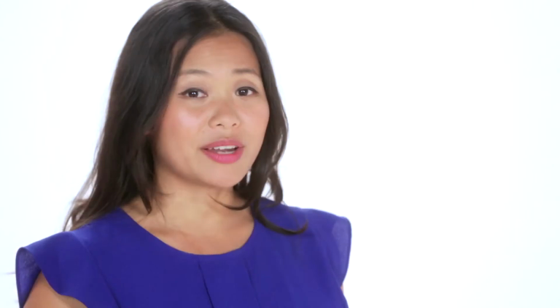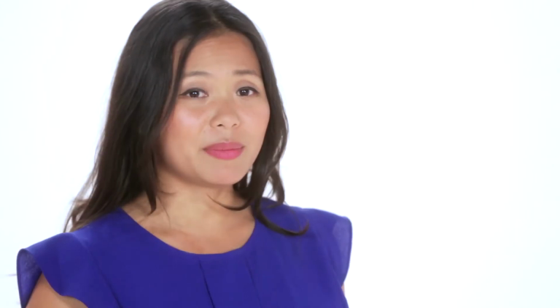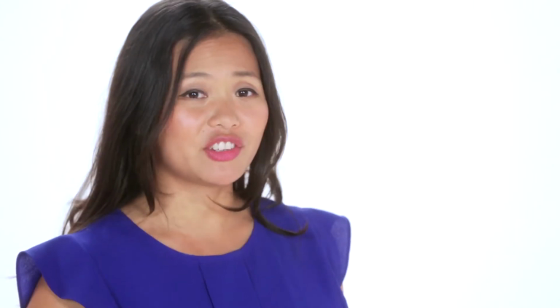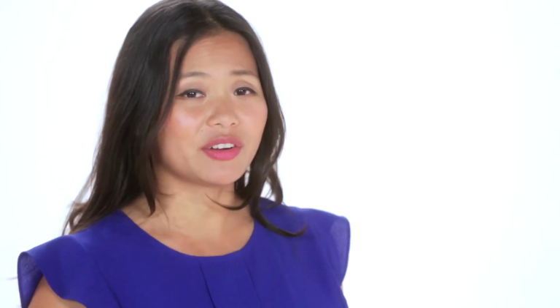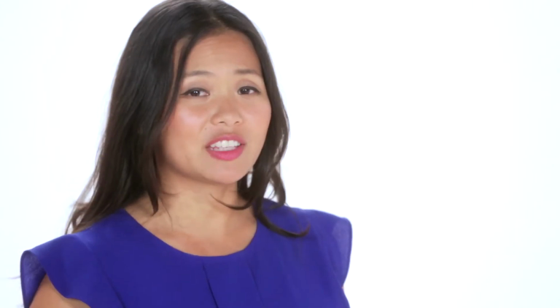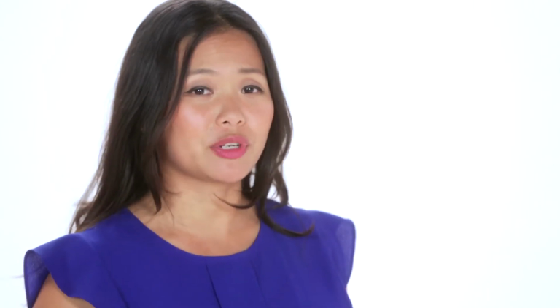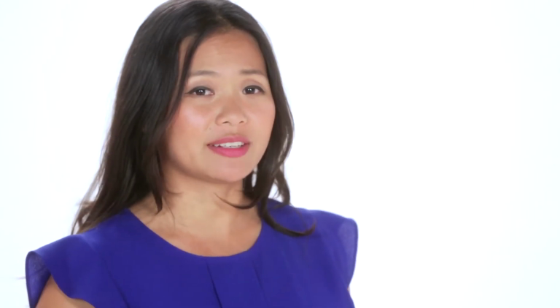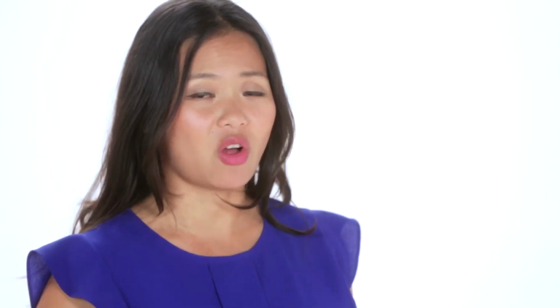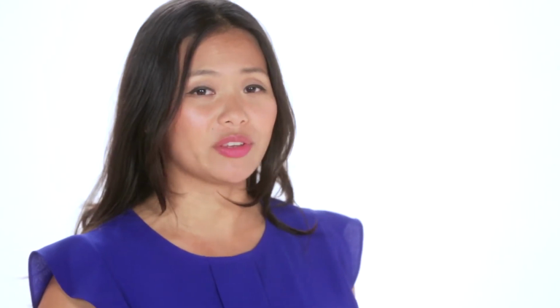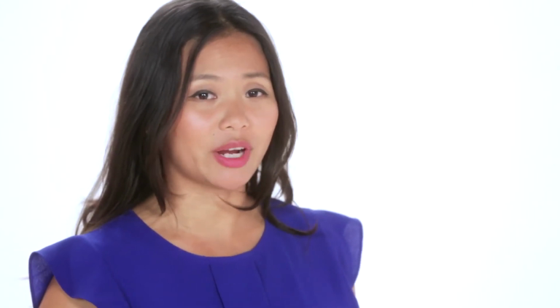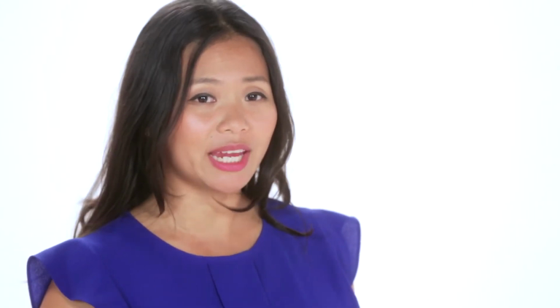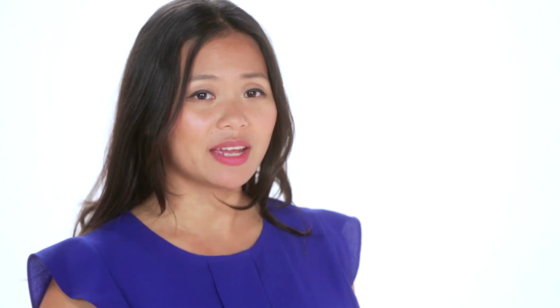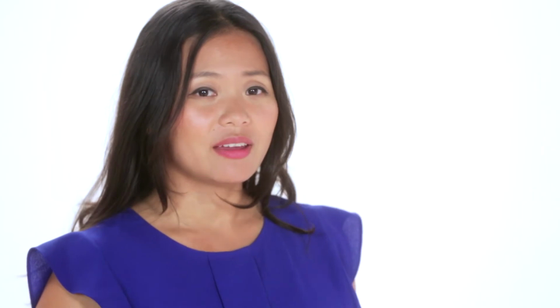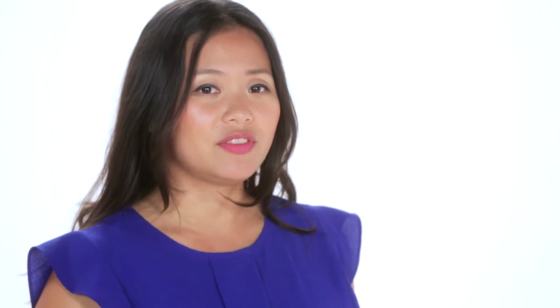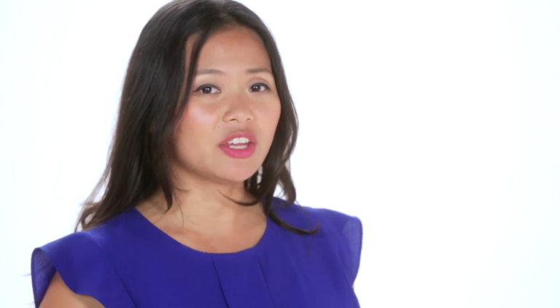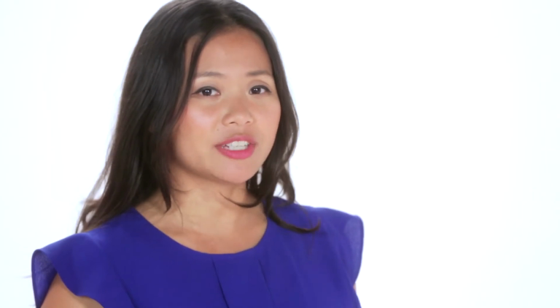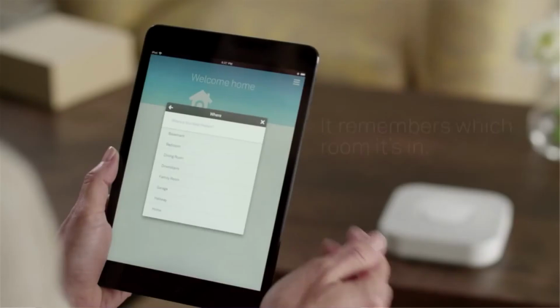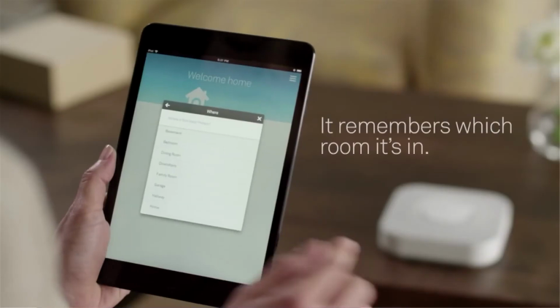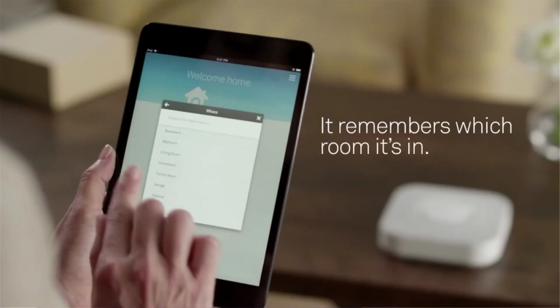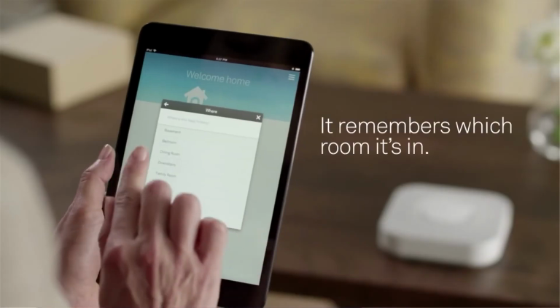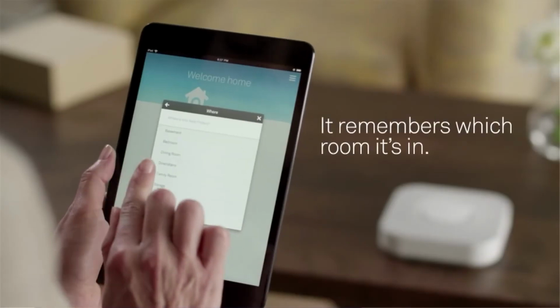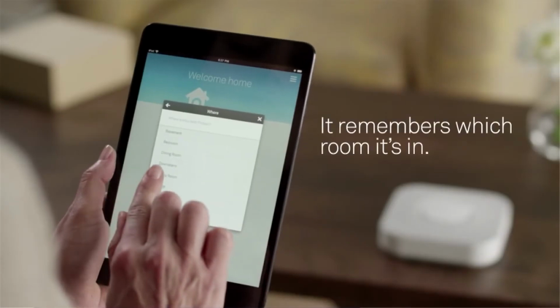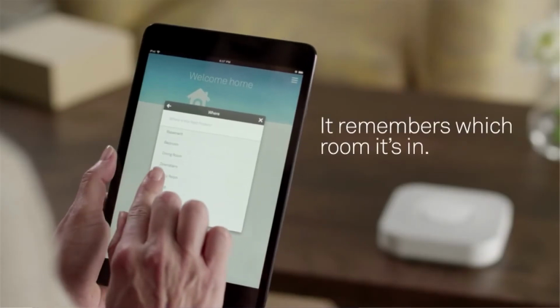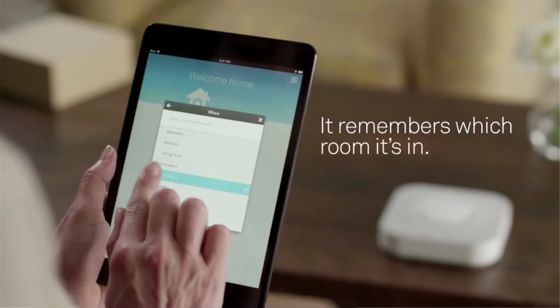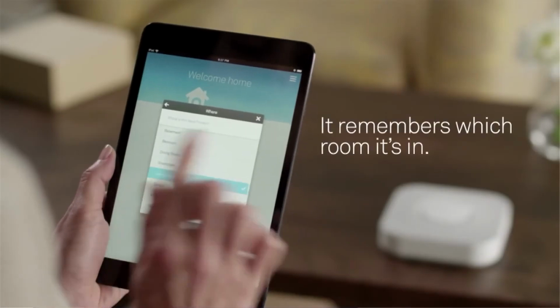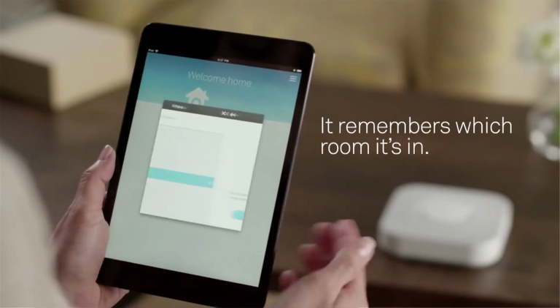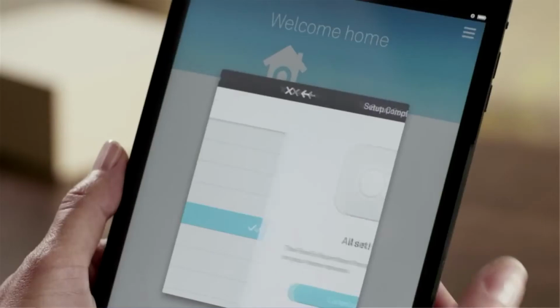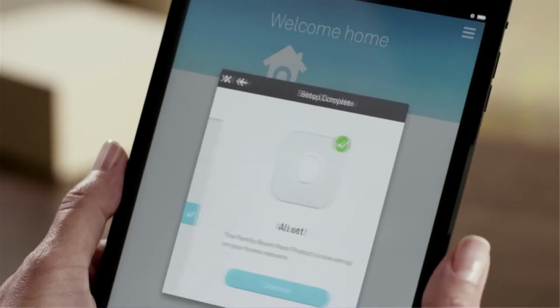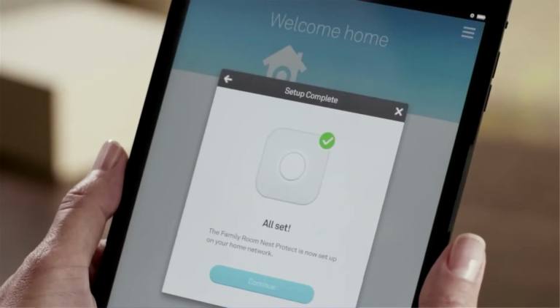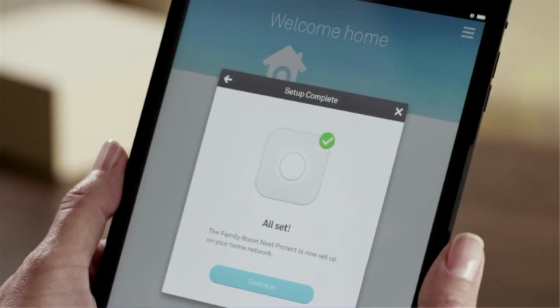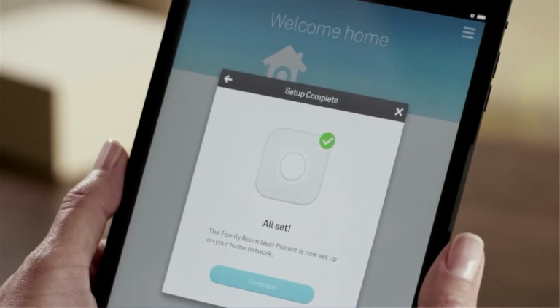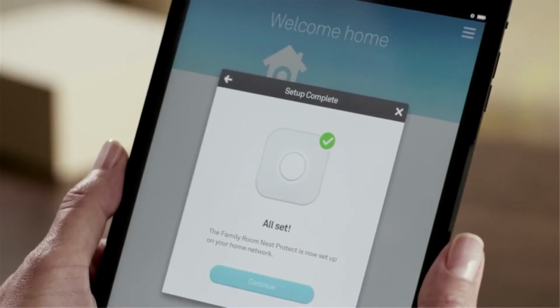Want to make sure your Nest Protect is always working? Via your tablet and smartphone, your safety is ensured with the click of a button.